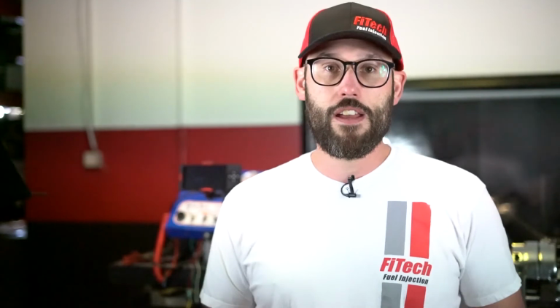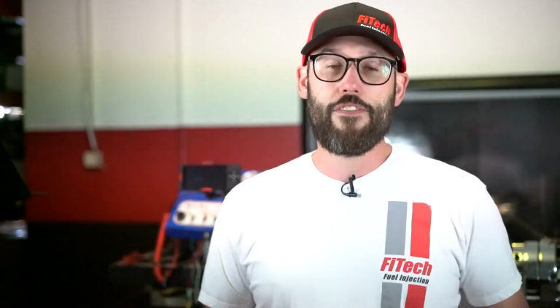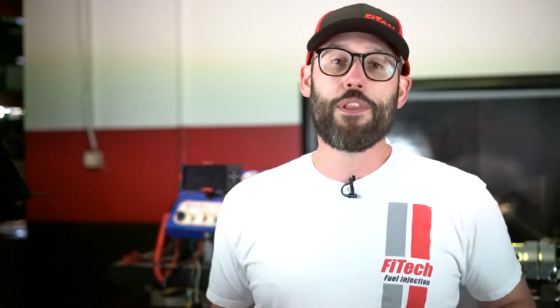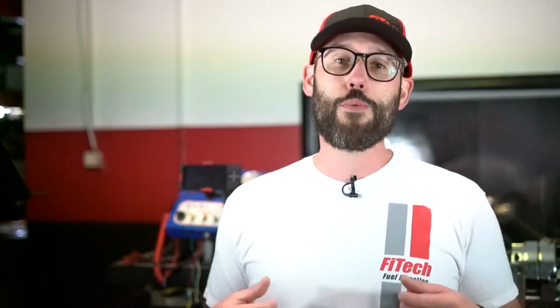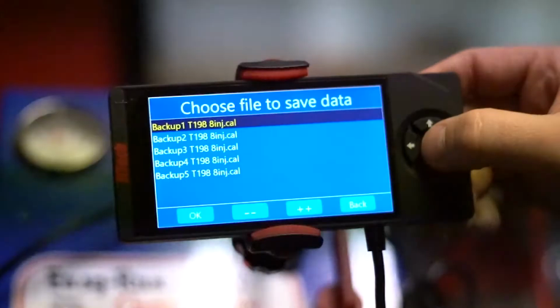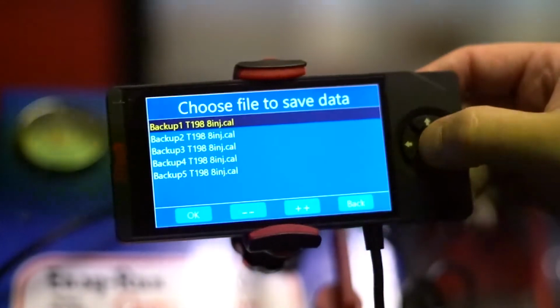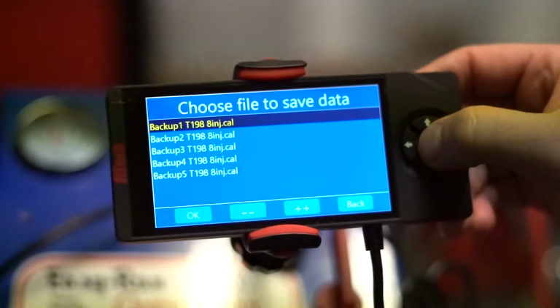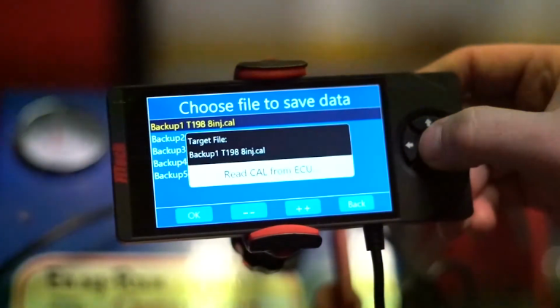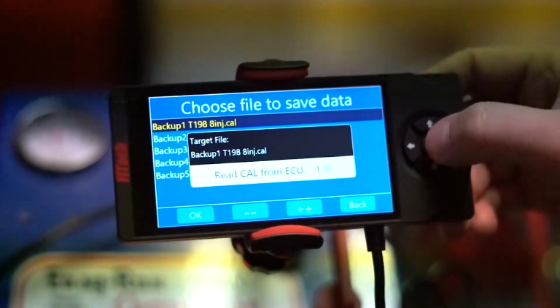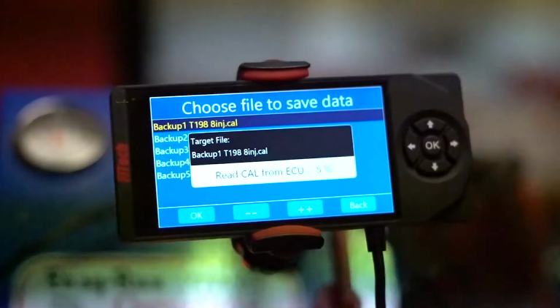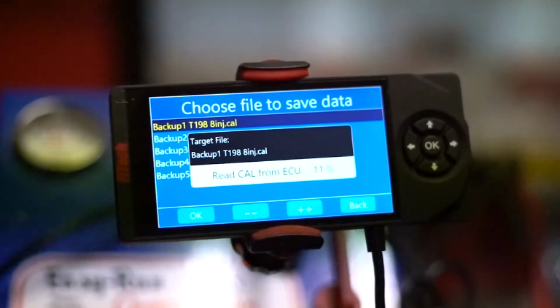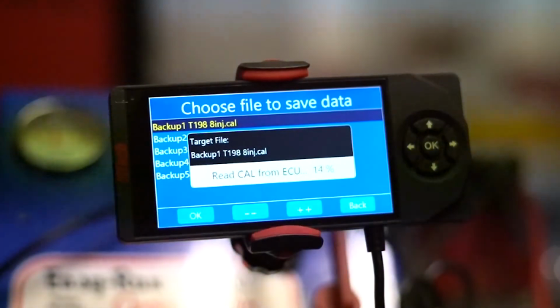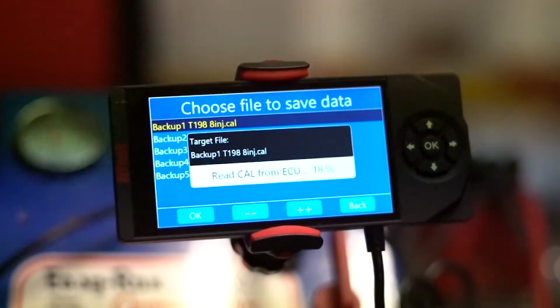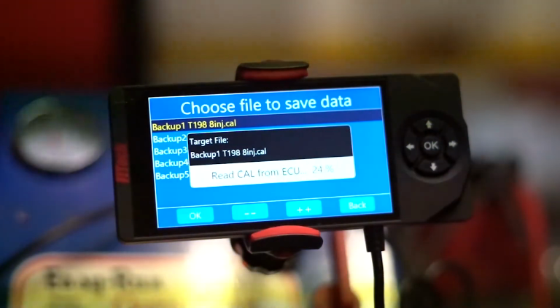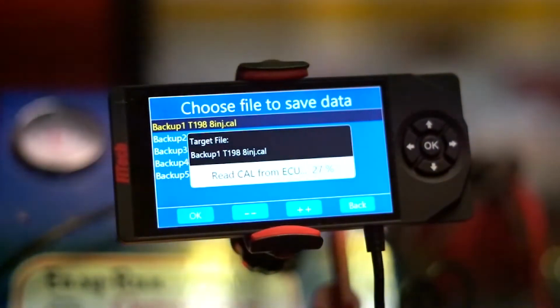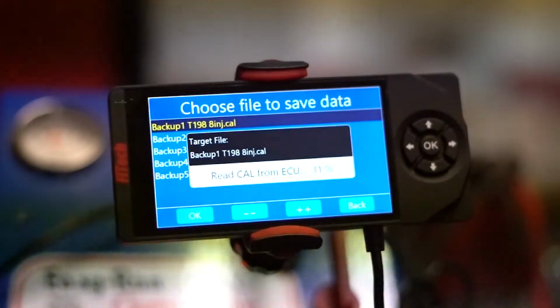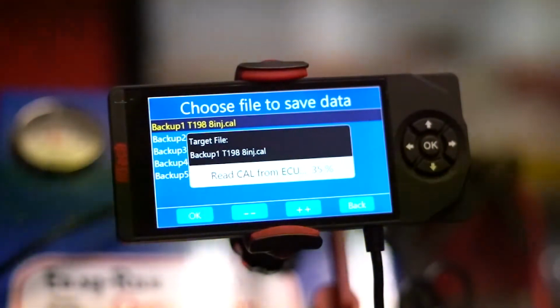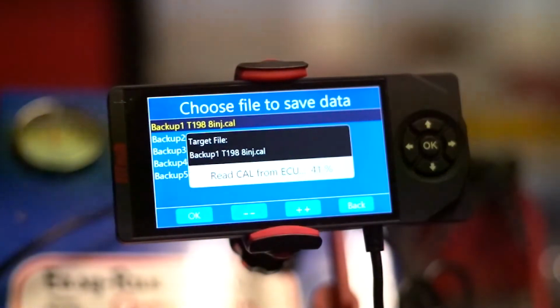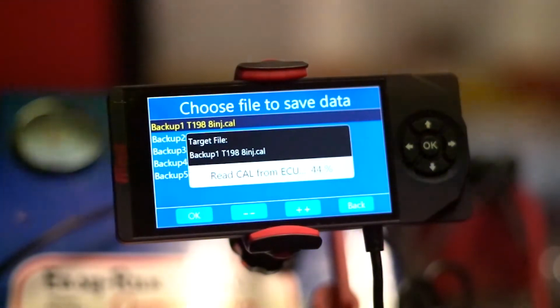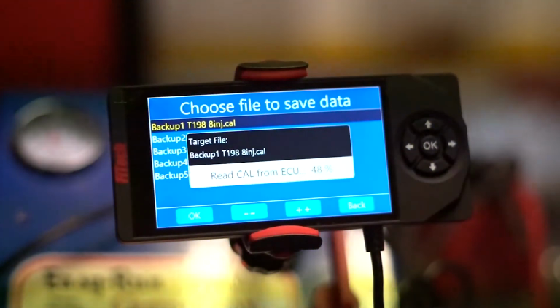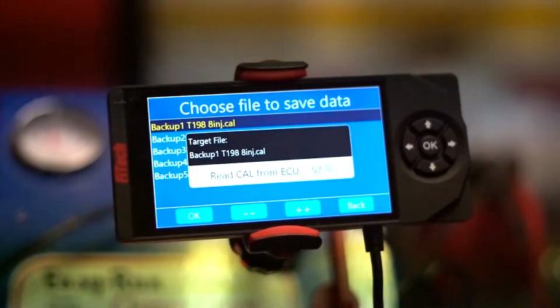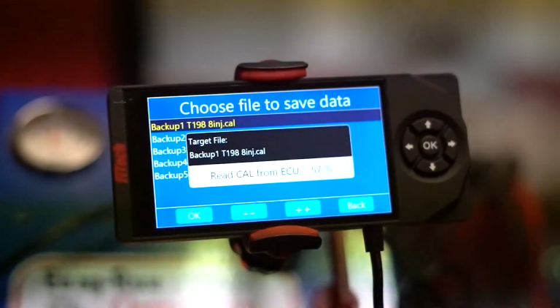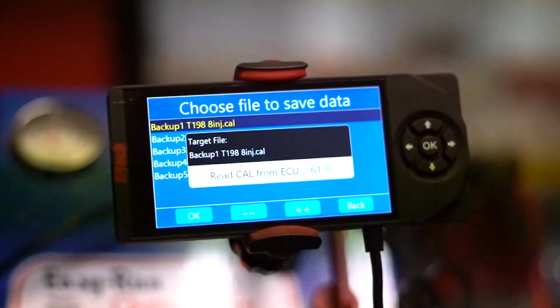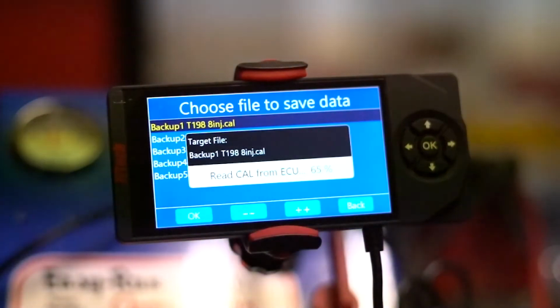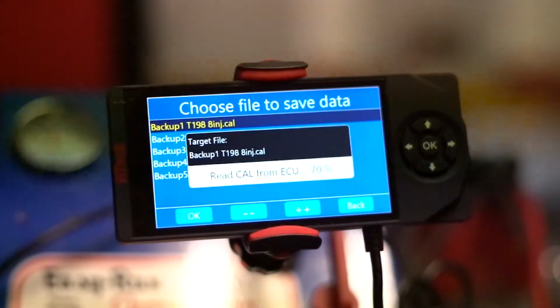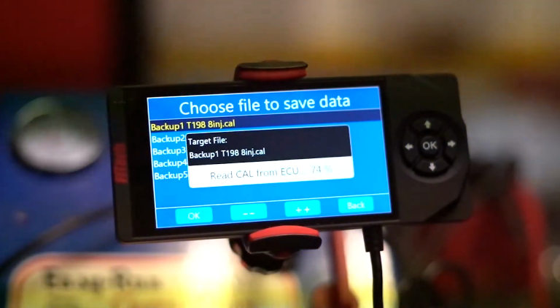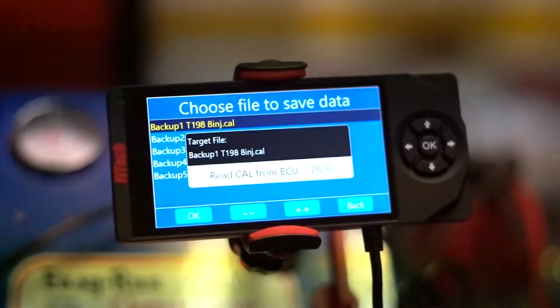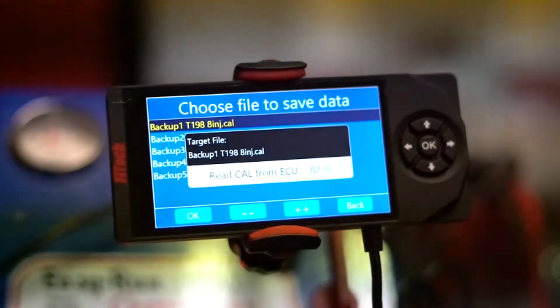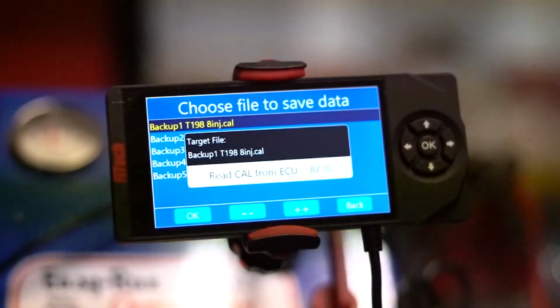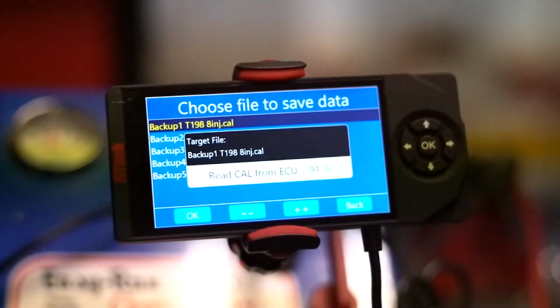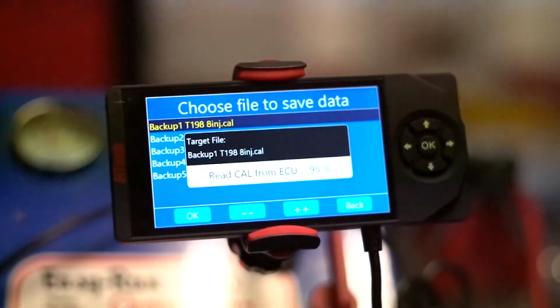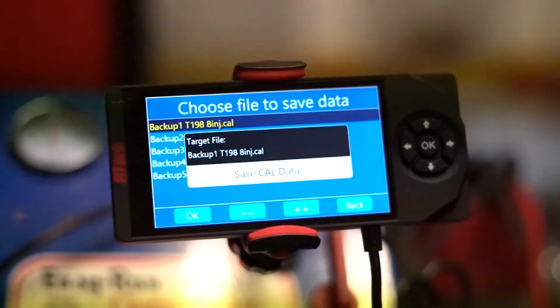If we load one of the backup files, this would be loading one of the files that we had previously saved using the Read Cal from ECU function.